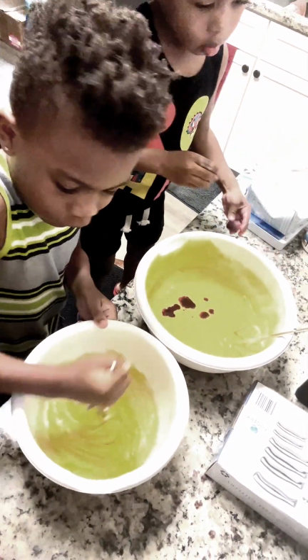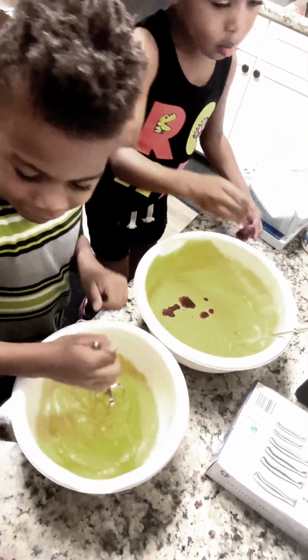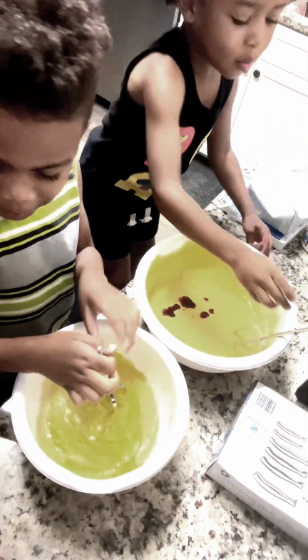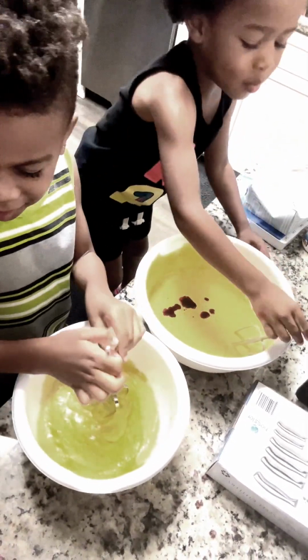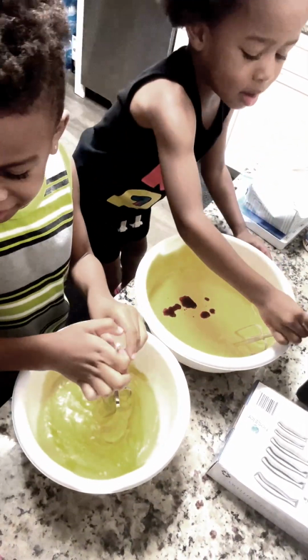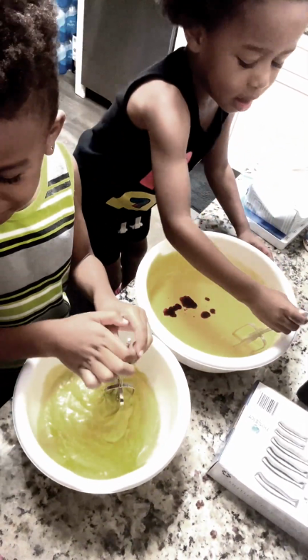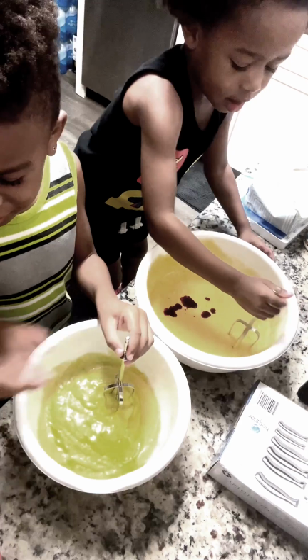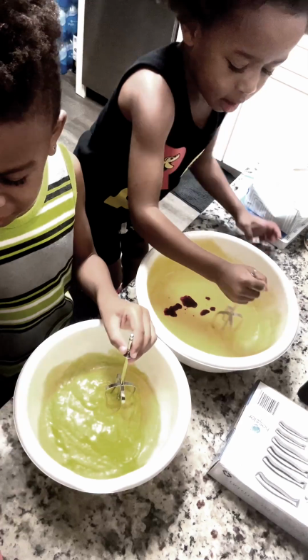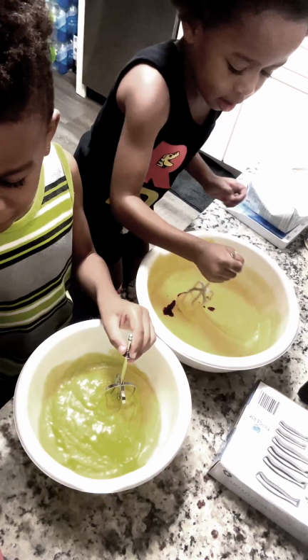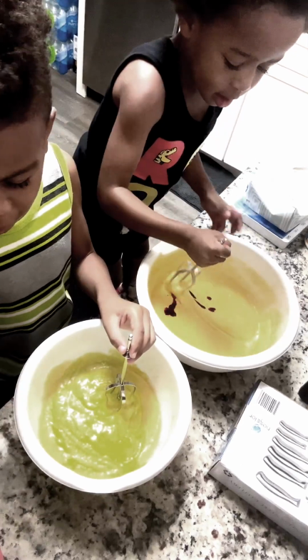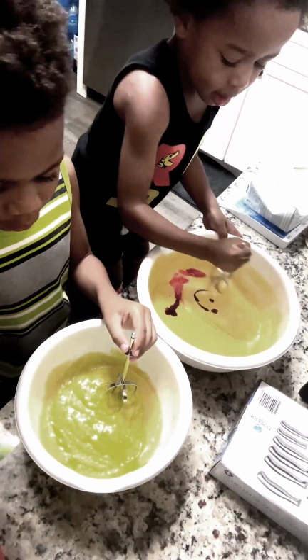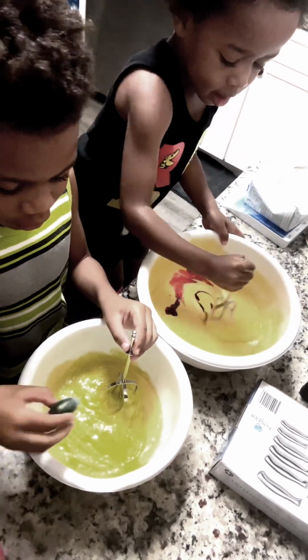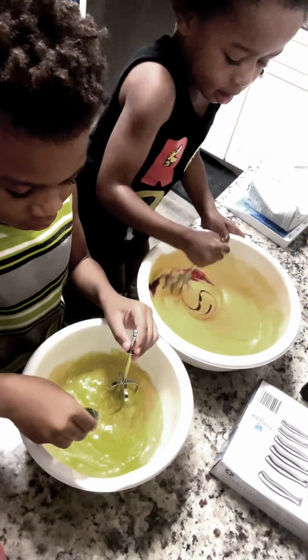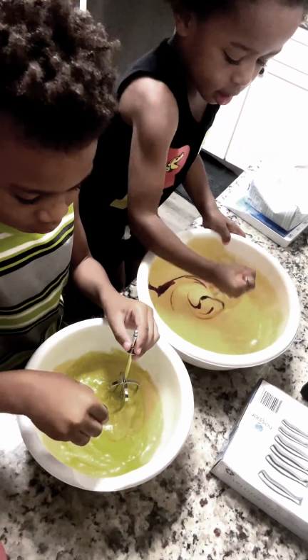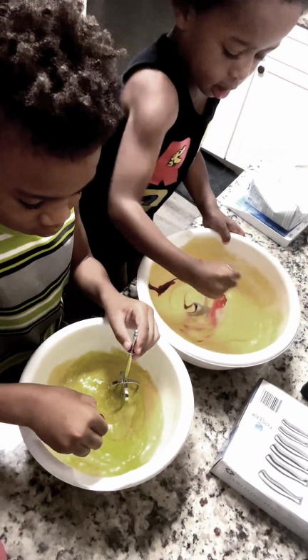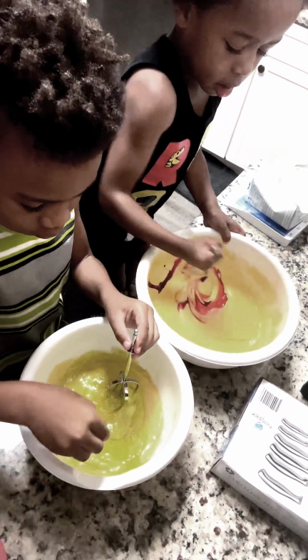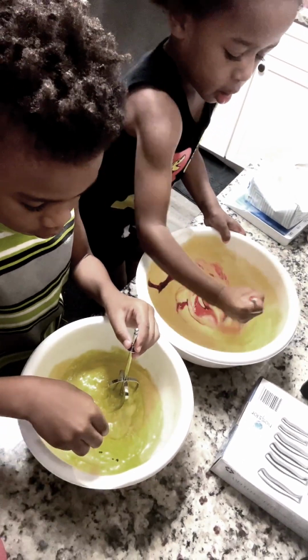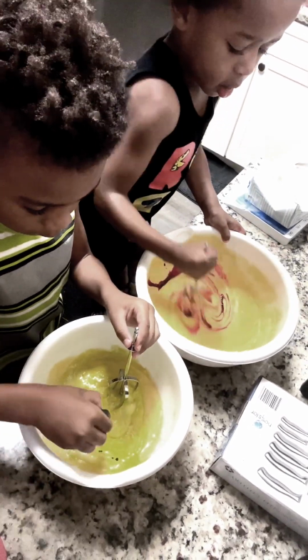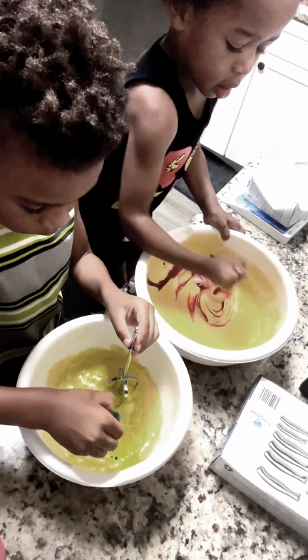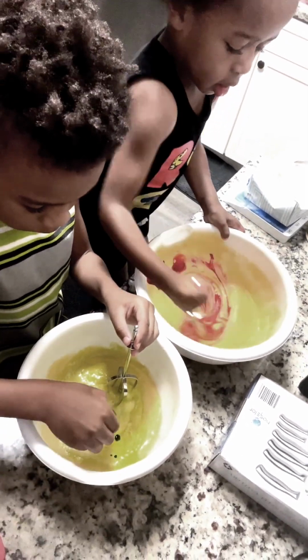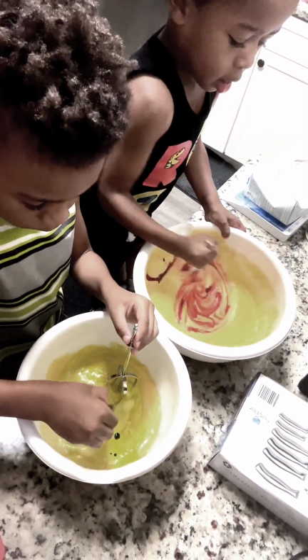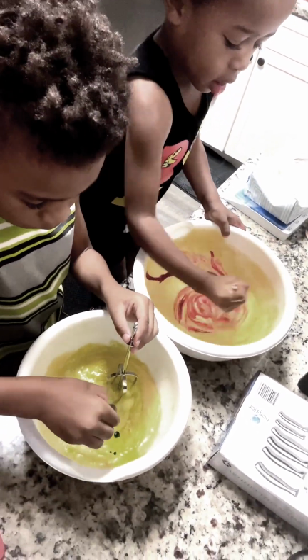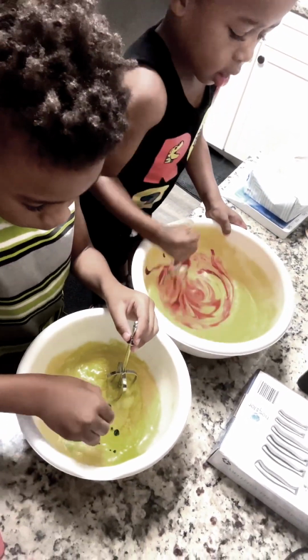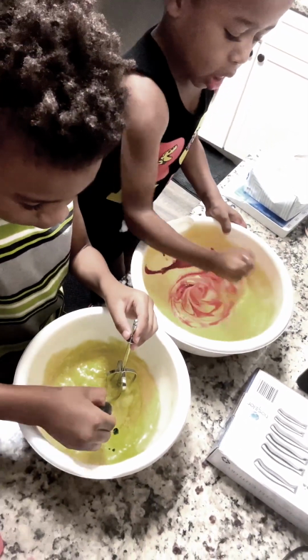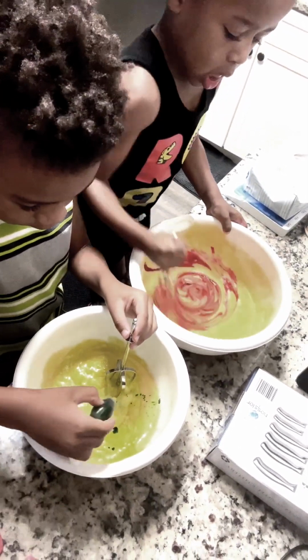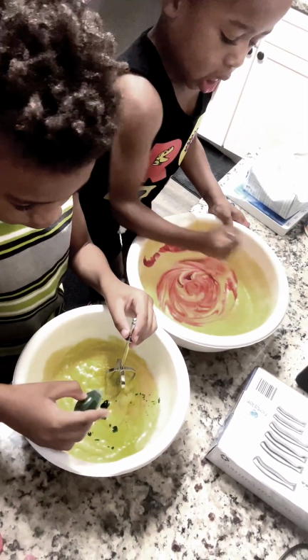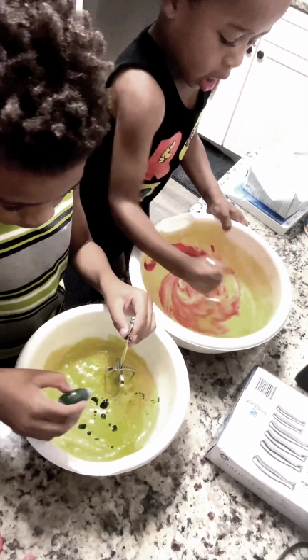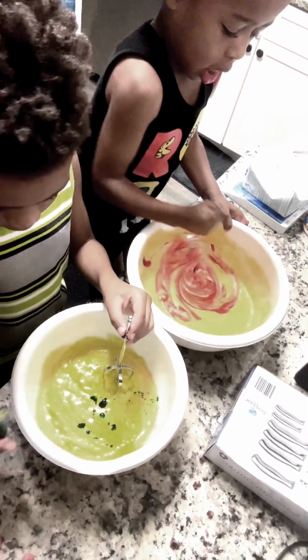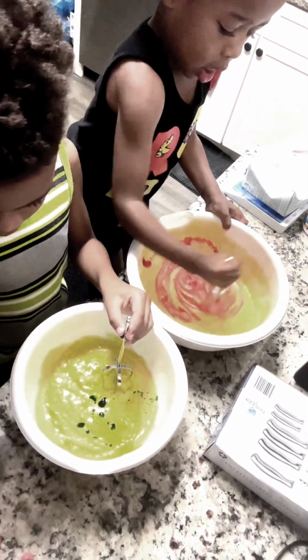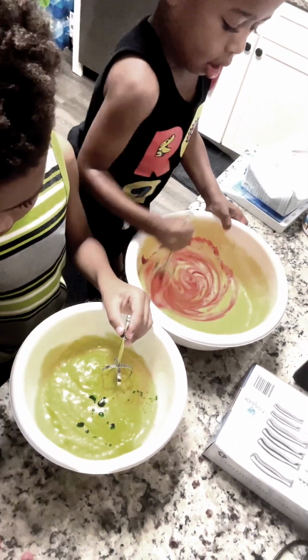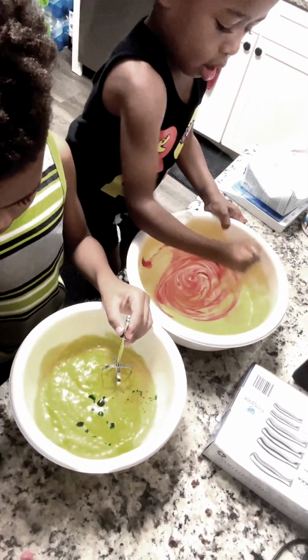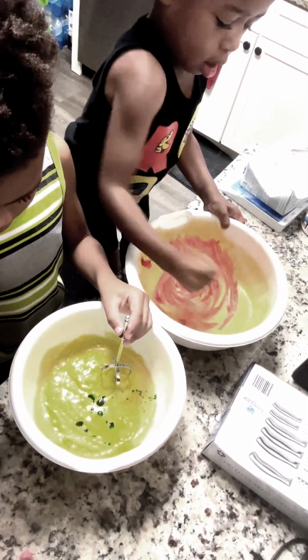I might have to put some more in. Might have to put a little more in. Mix it really good — that's enough.